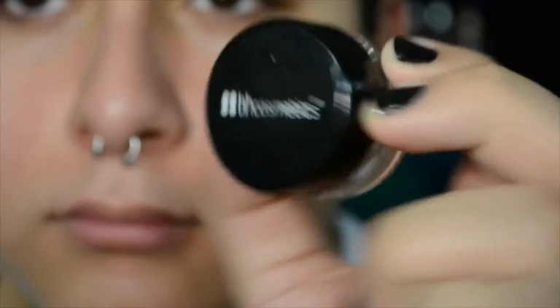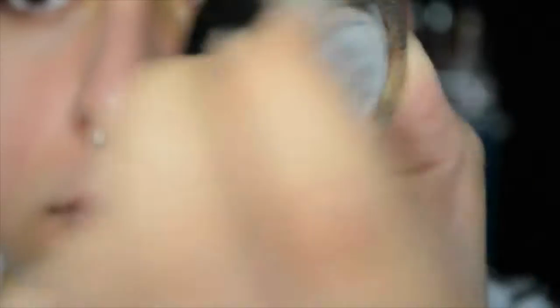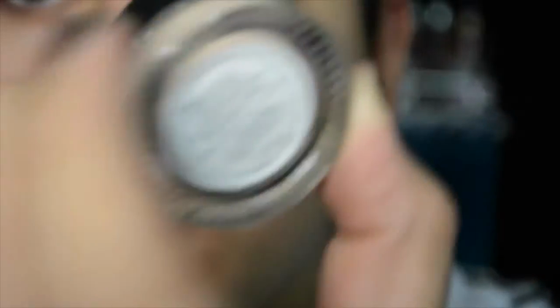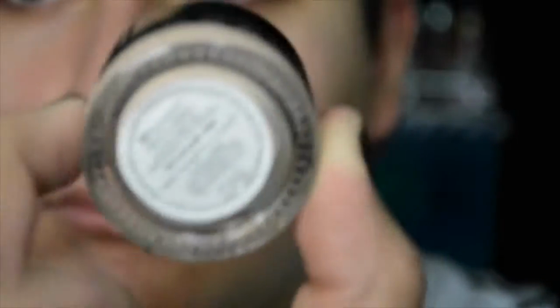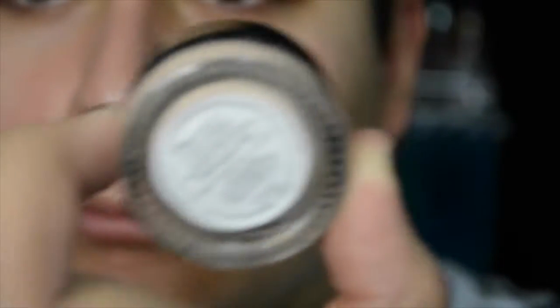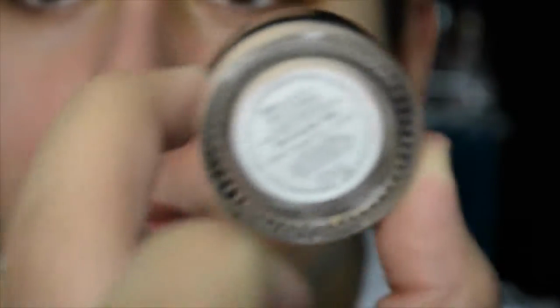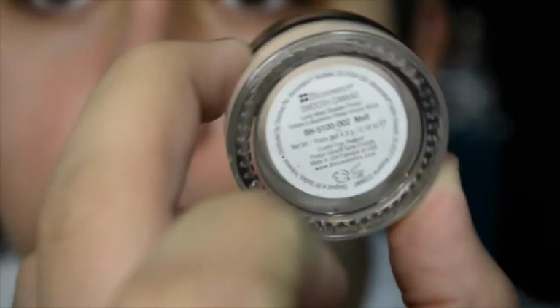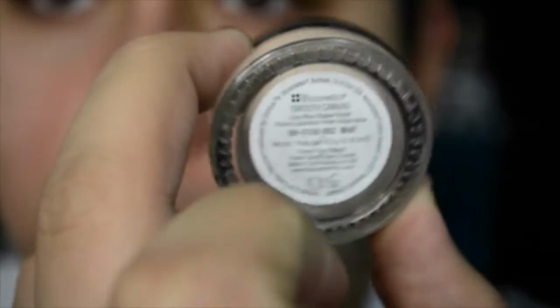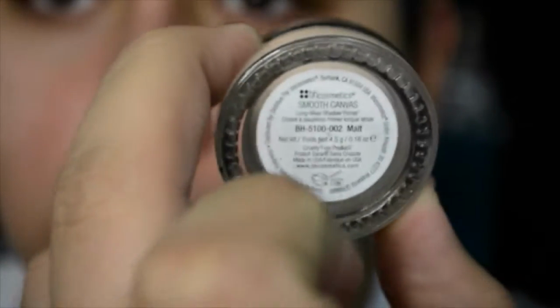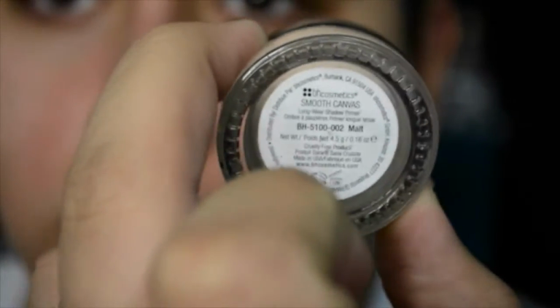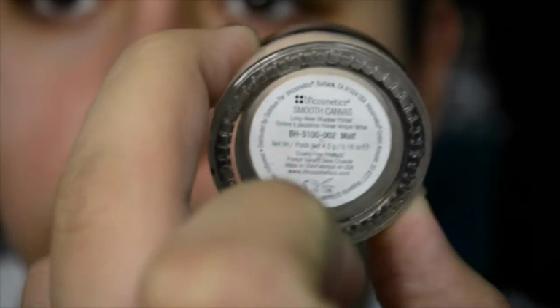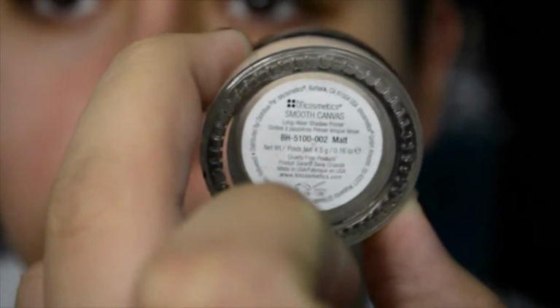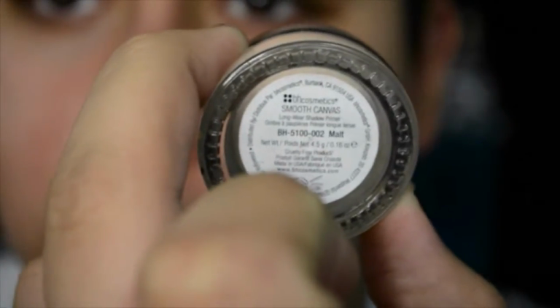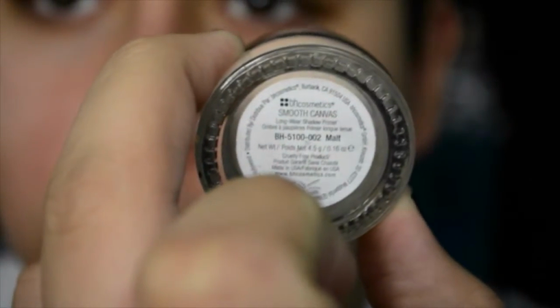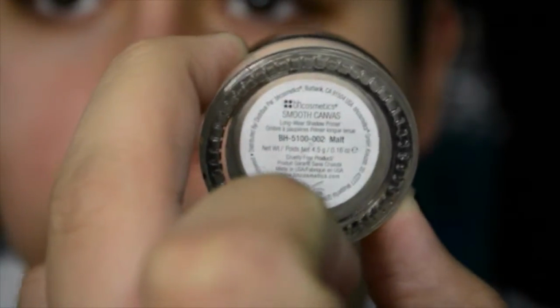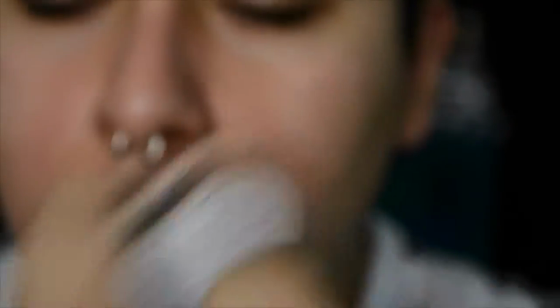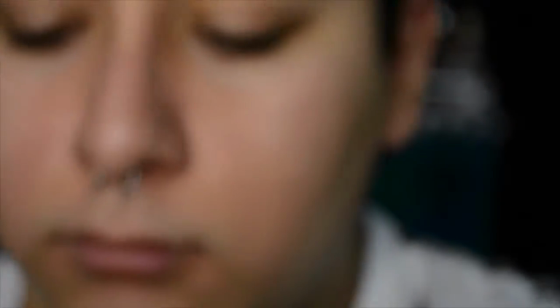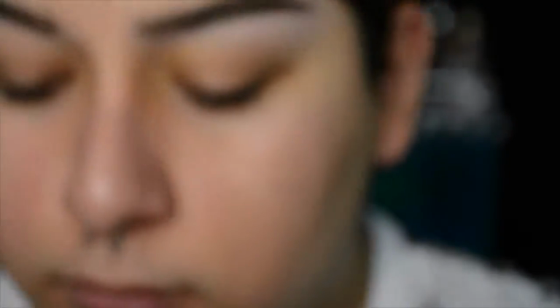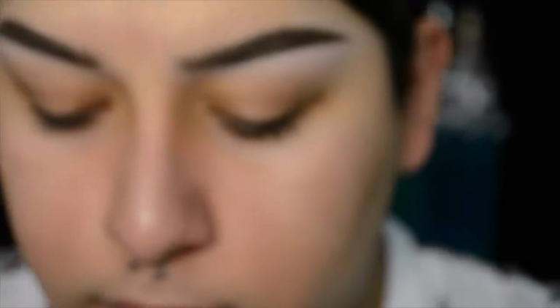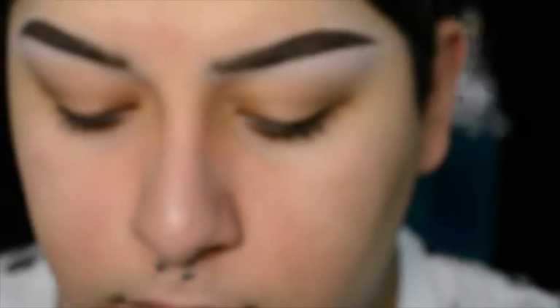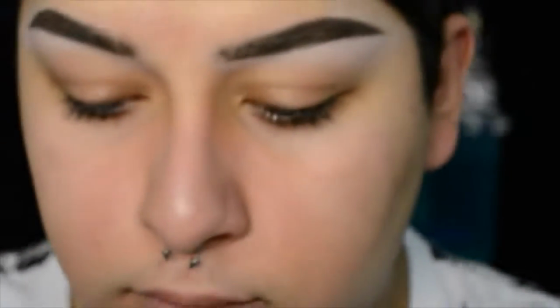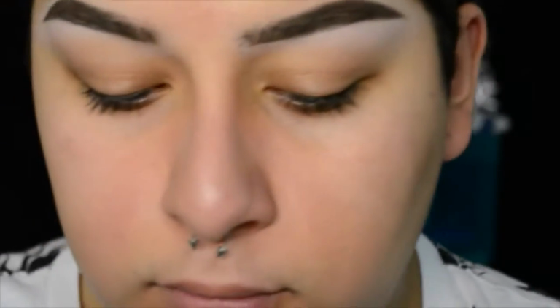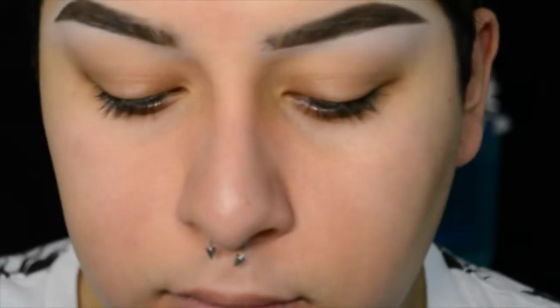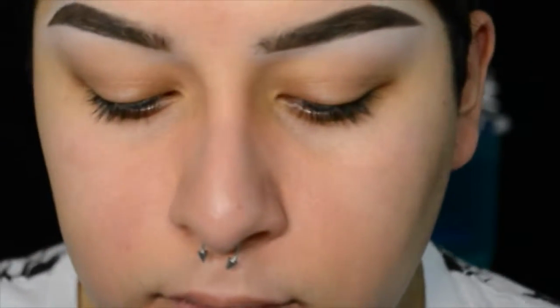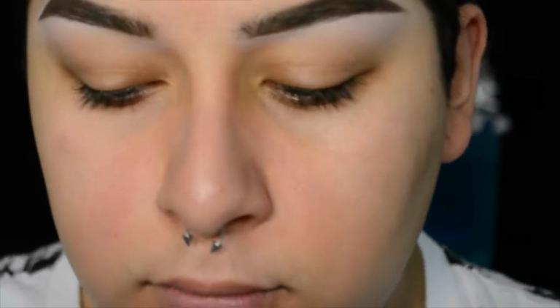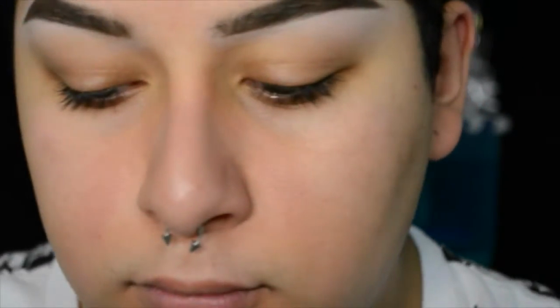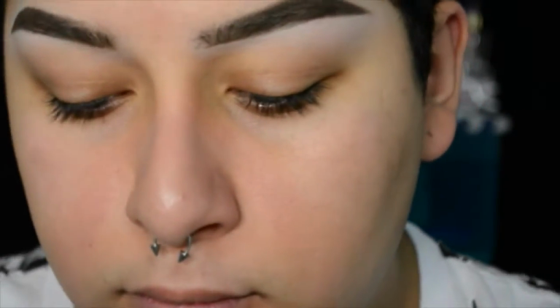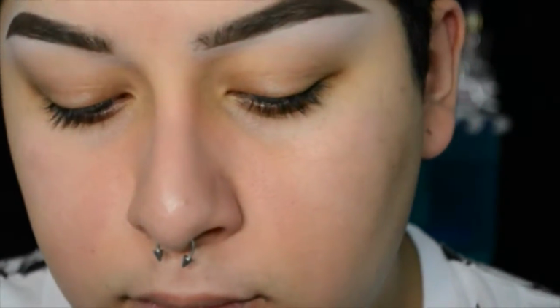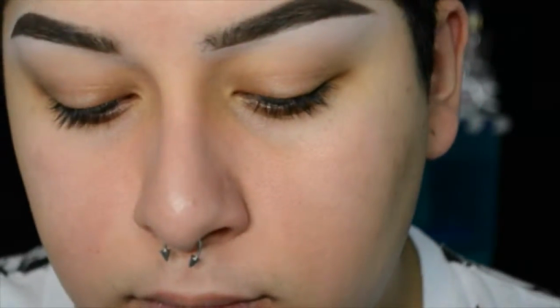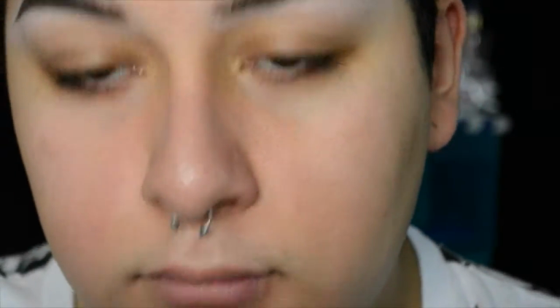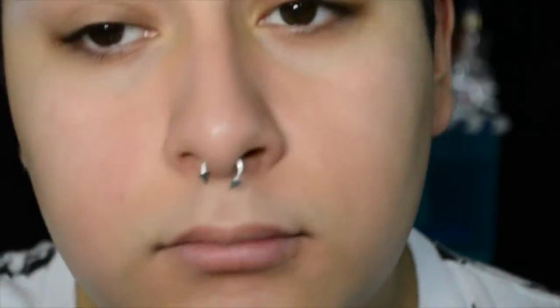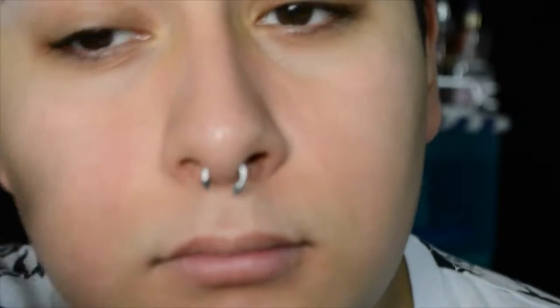Starting out I'm using this BH Cosmetics eyeshadow primer in the shade Malt.